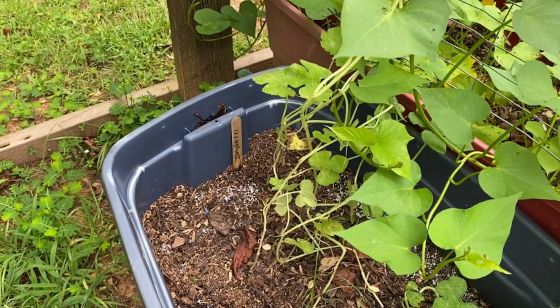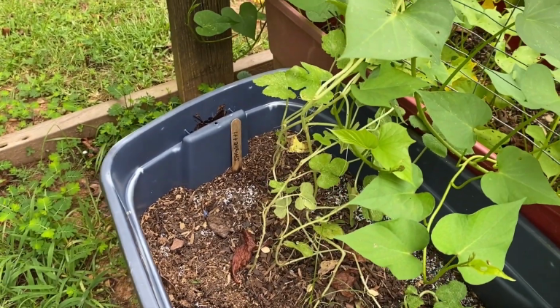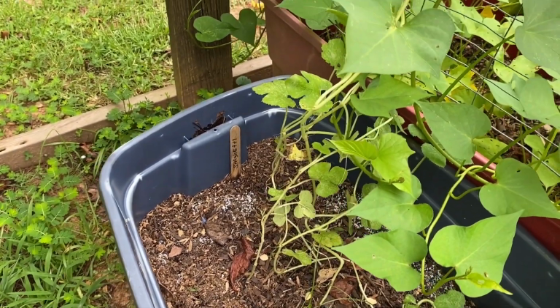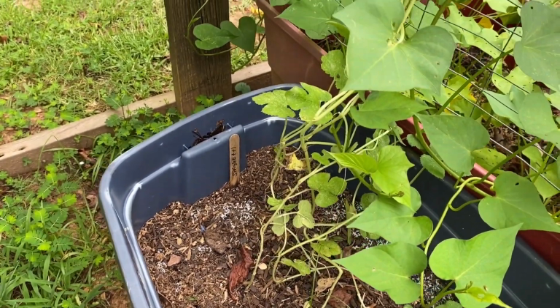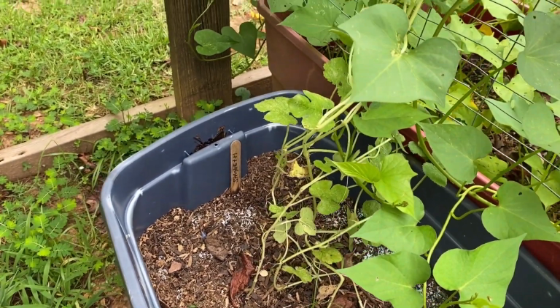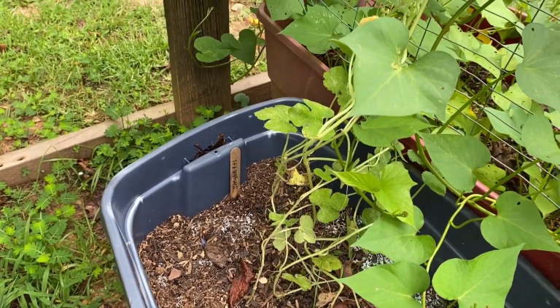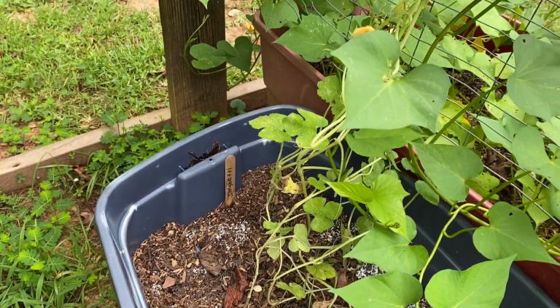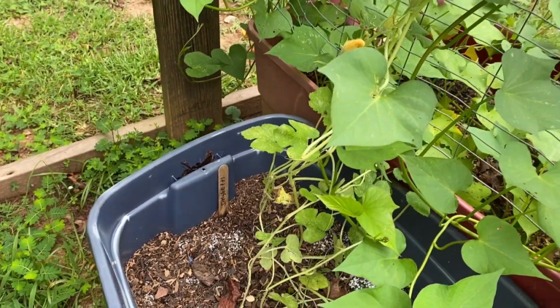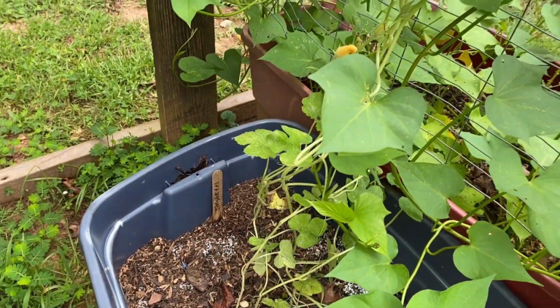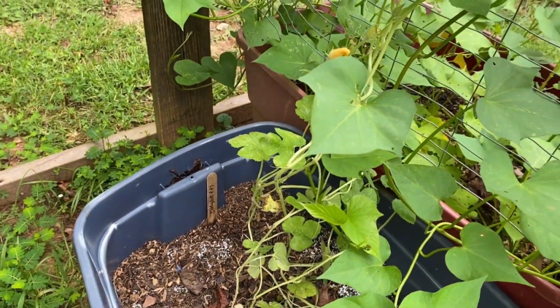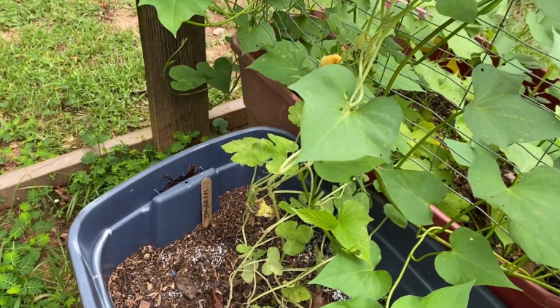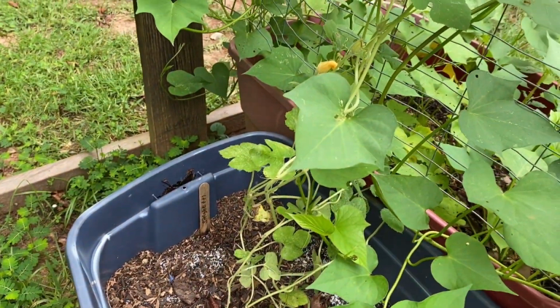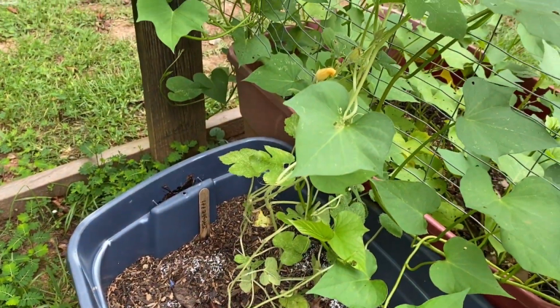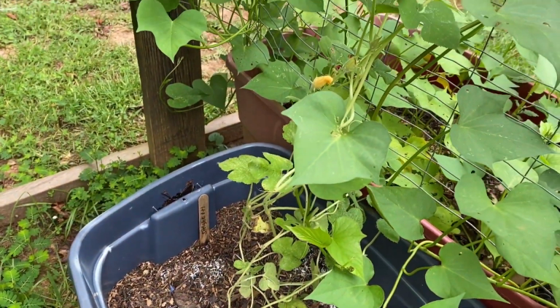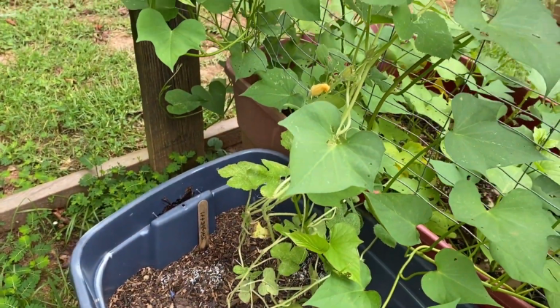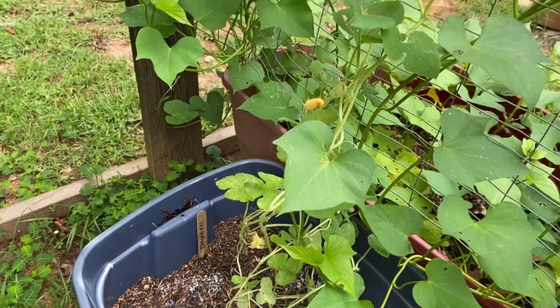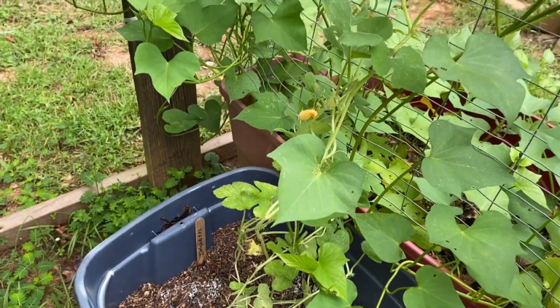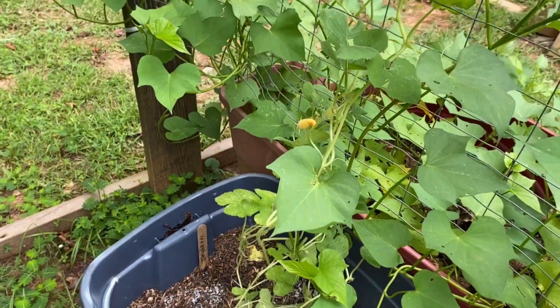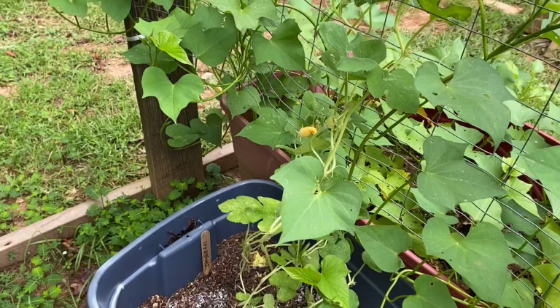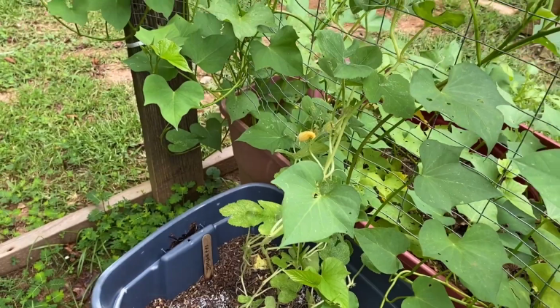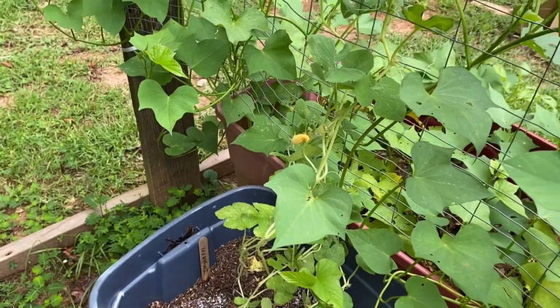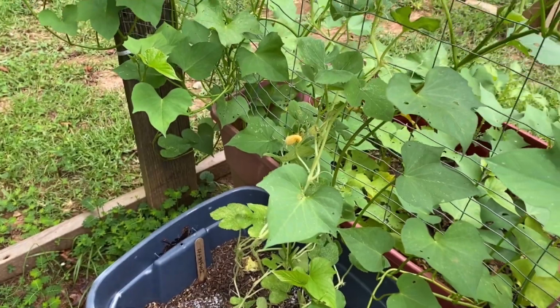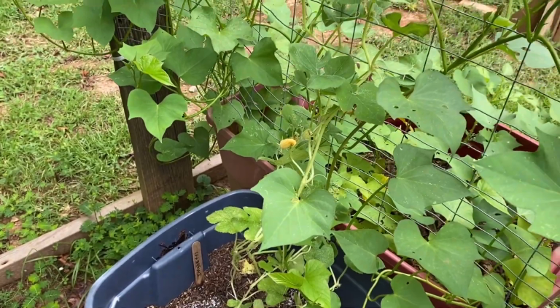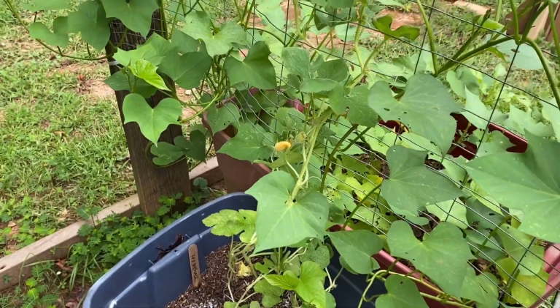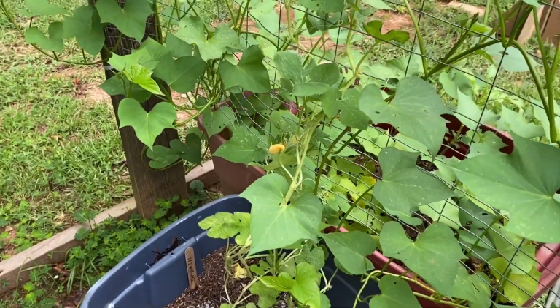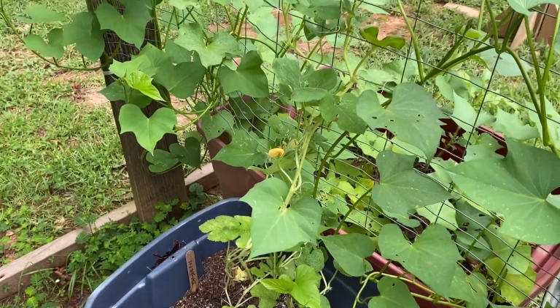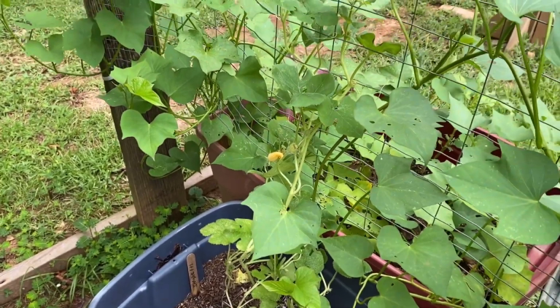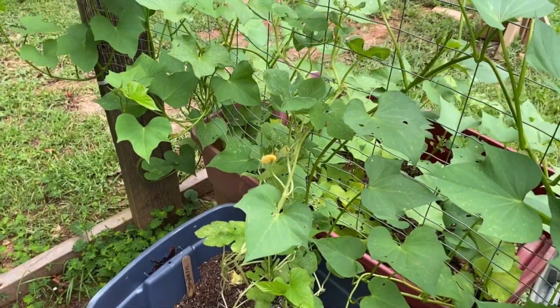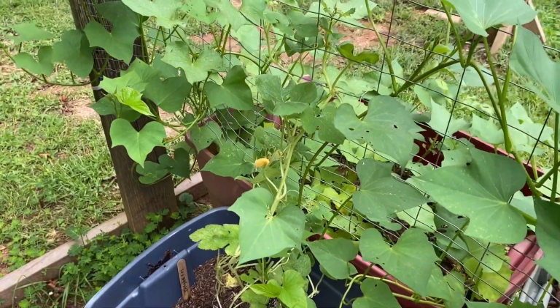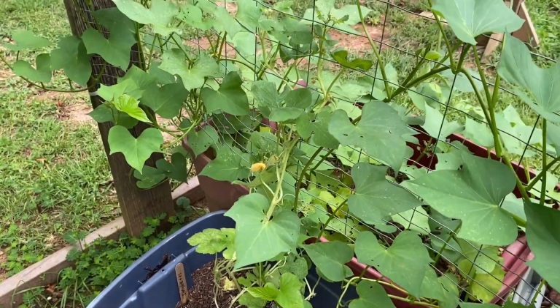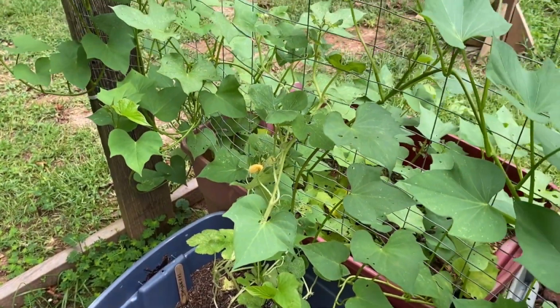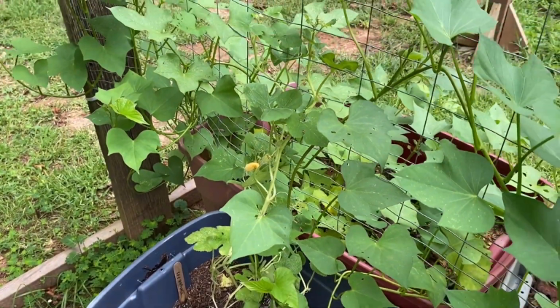There's my spaghetti squash — got a little flower on it. Like I said, I planted them late so I don't know if they're gonna do anything or not. We'll see.